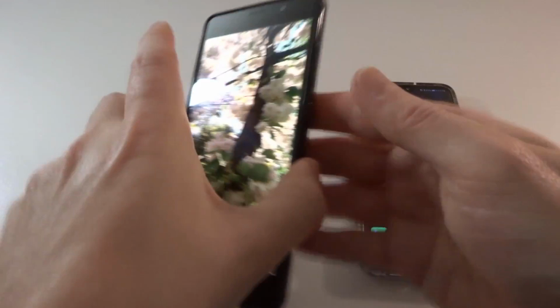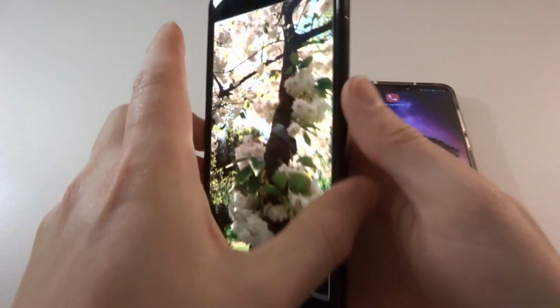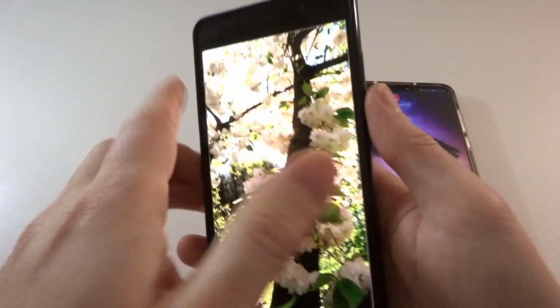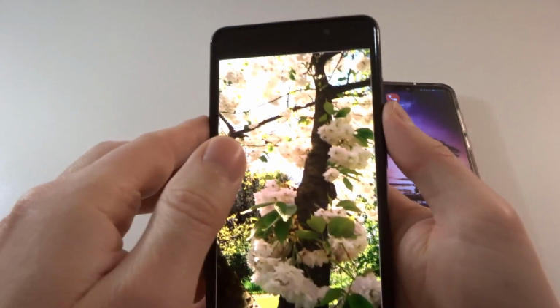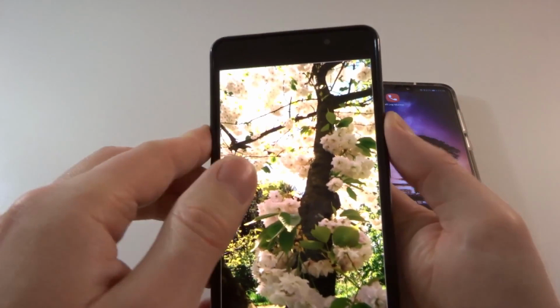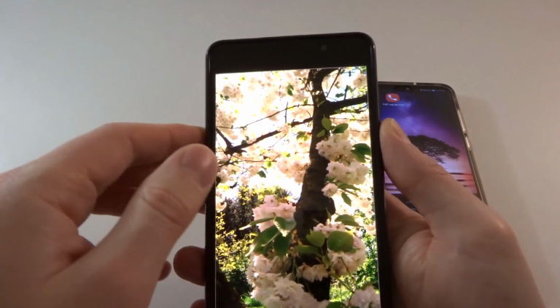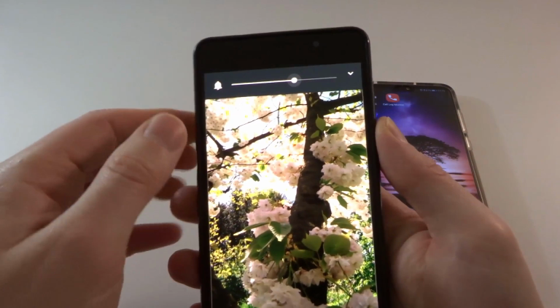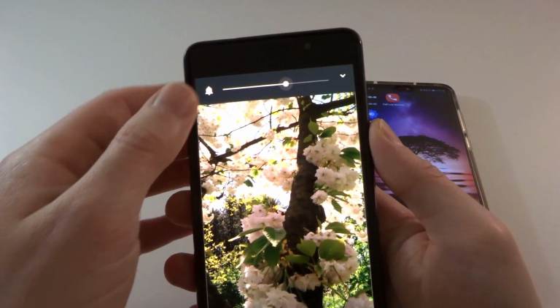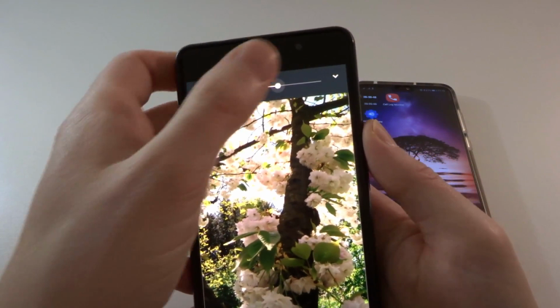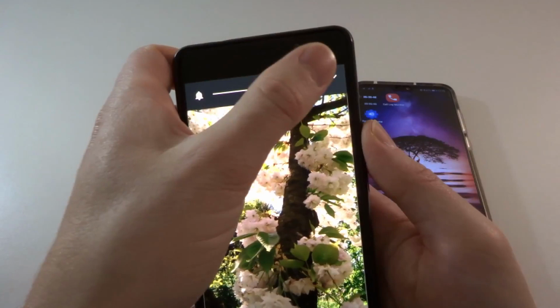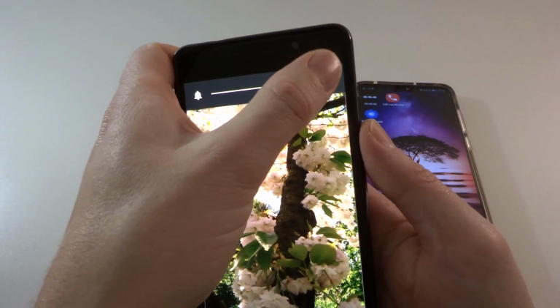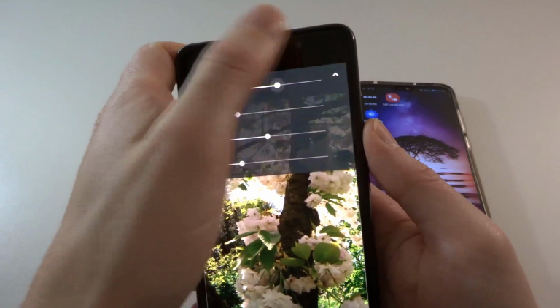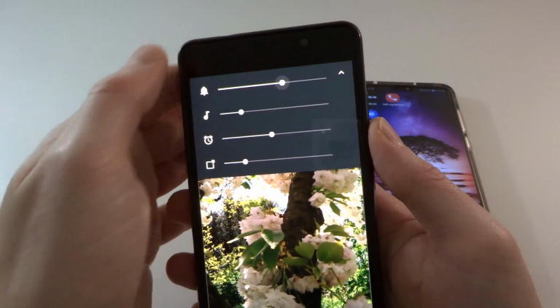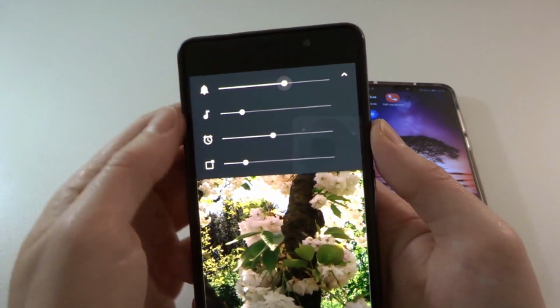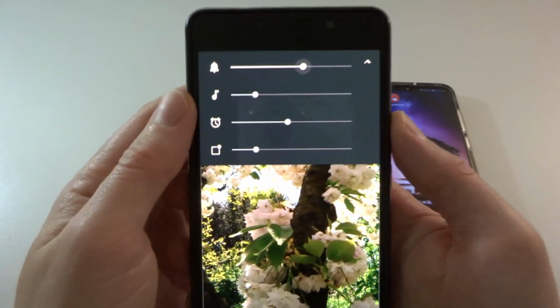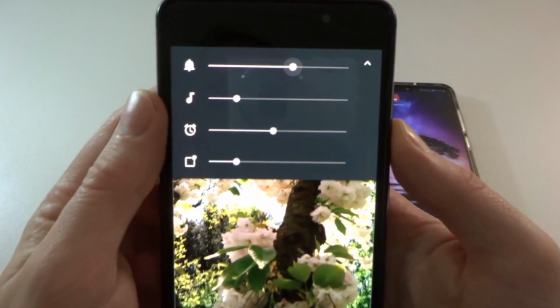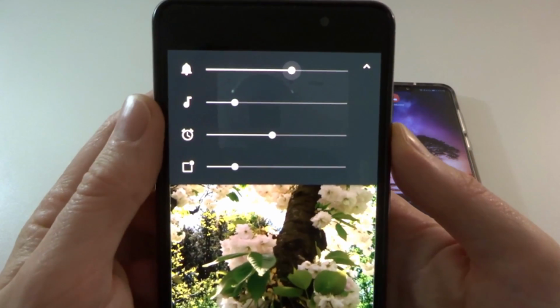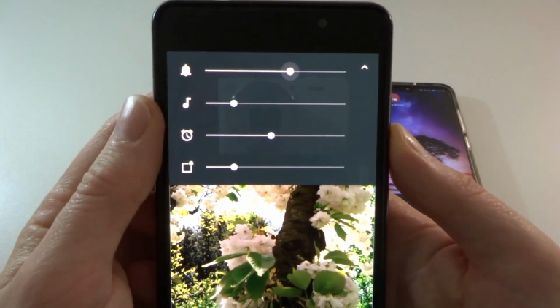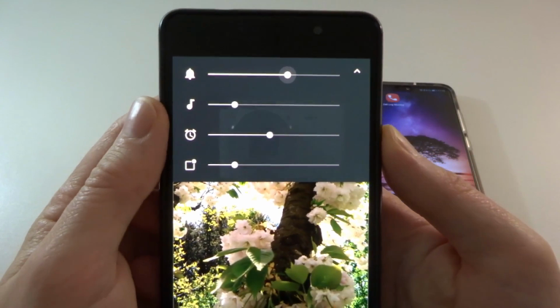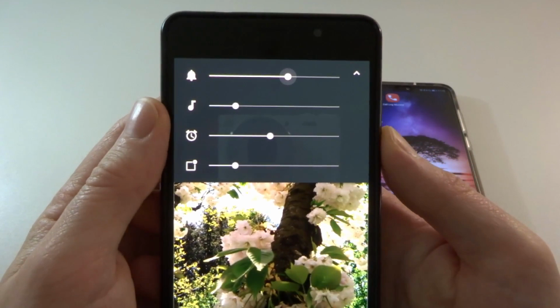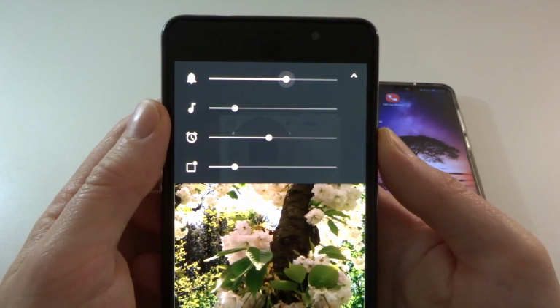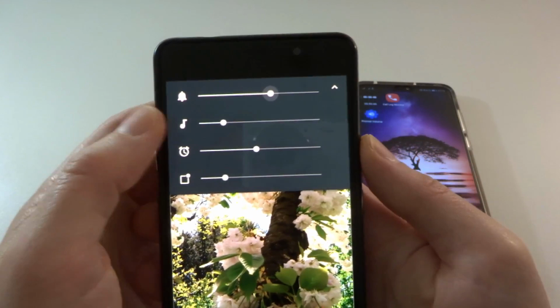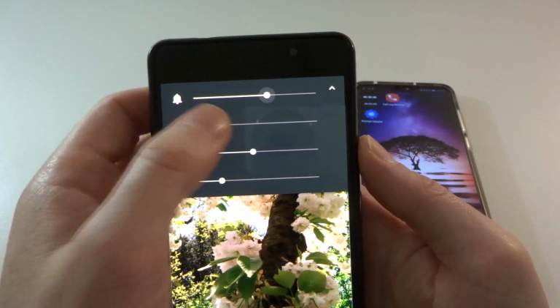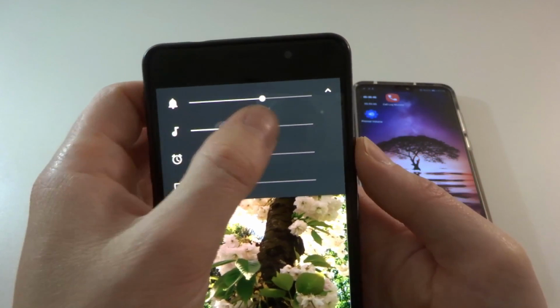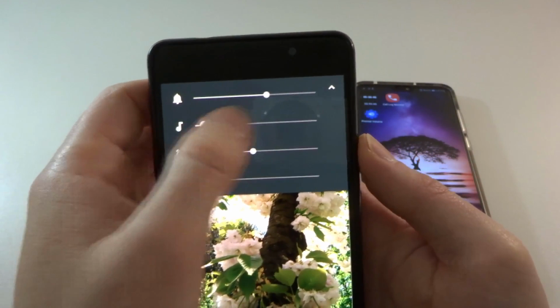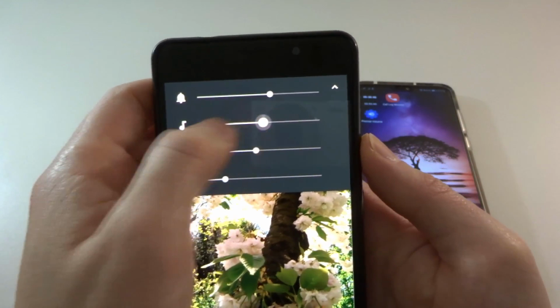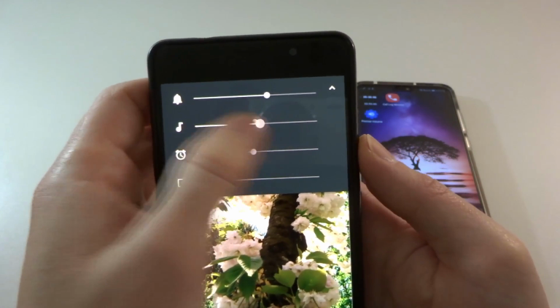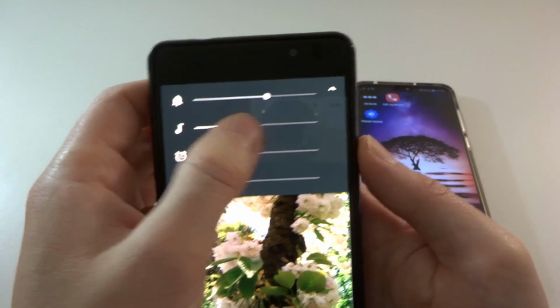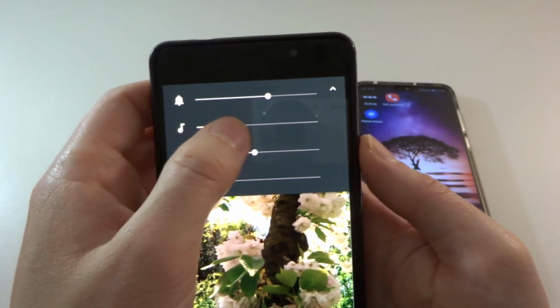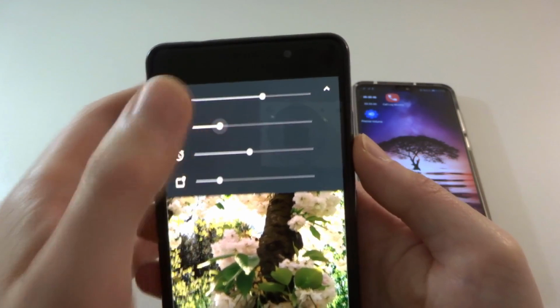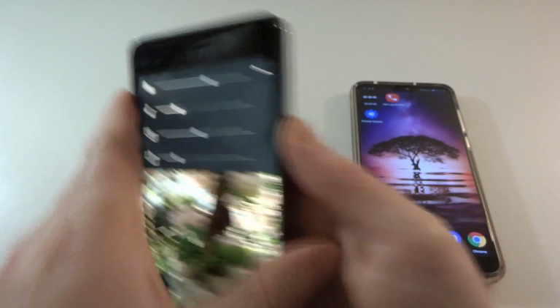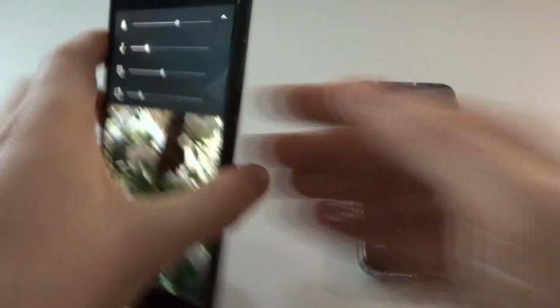Now coming from the Lenovo P2 here, this did have separate notification volume as you can see here.